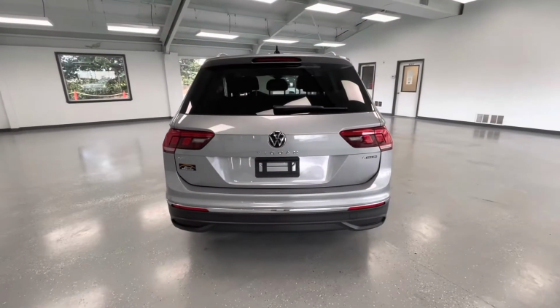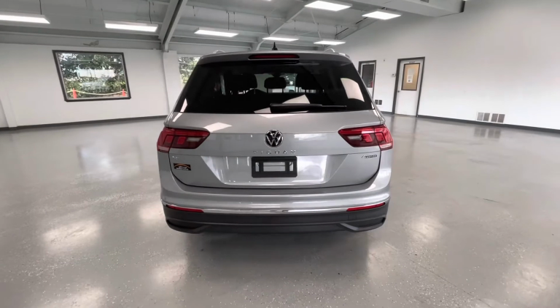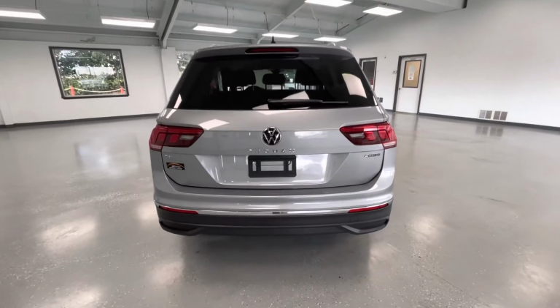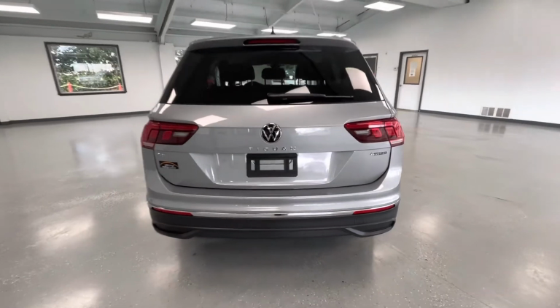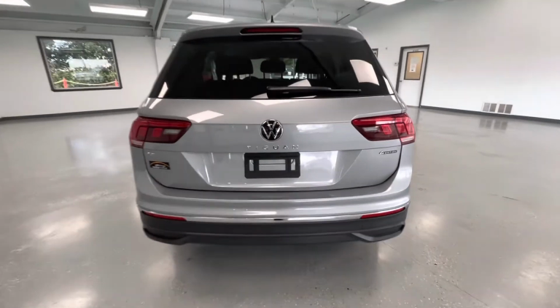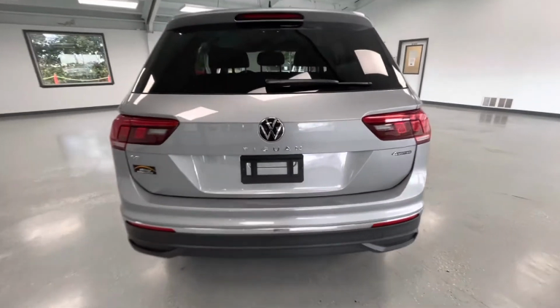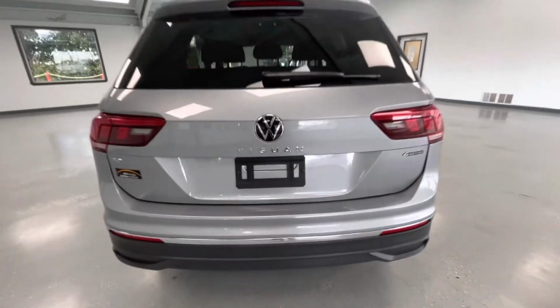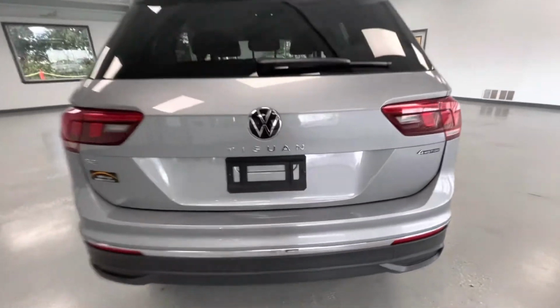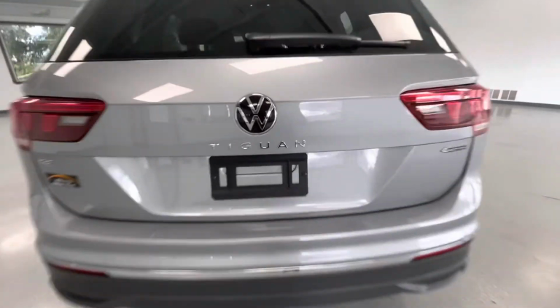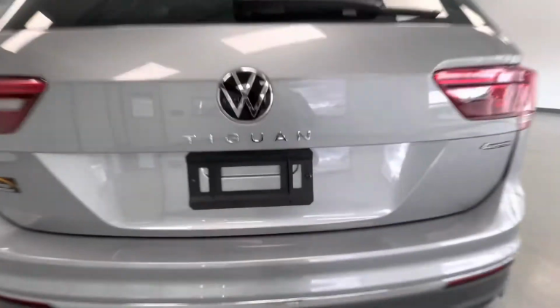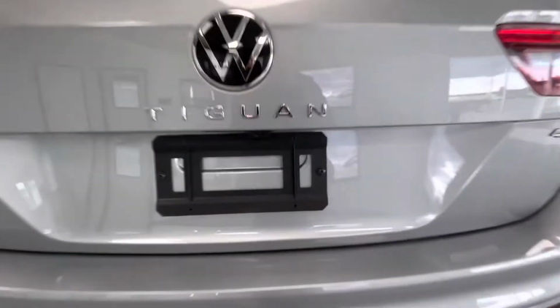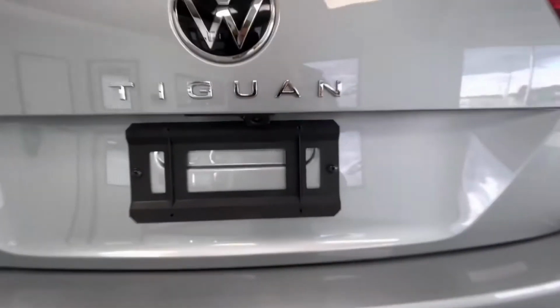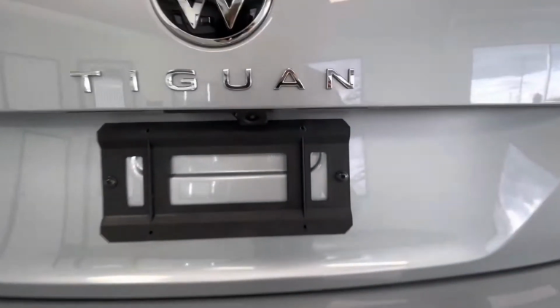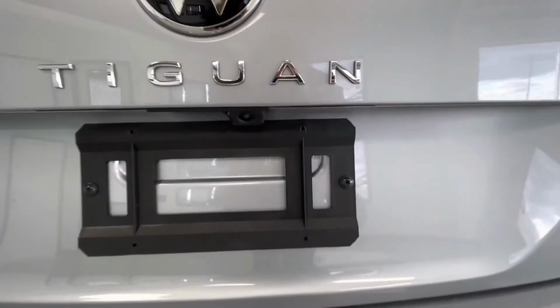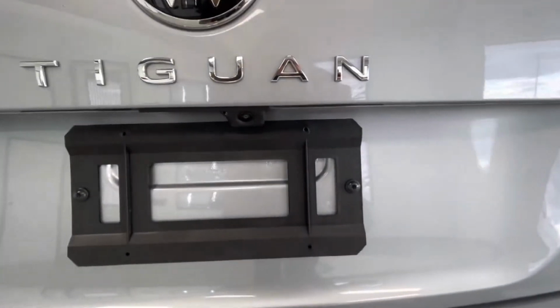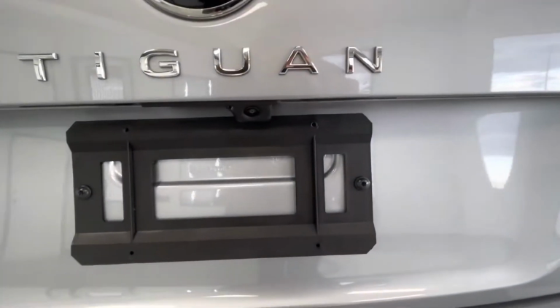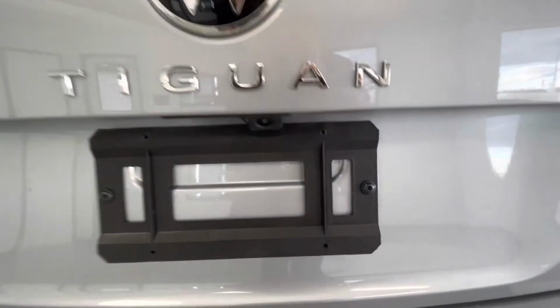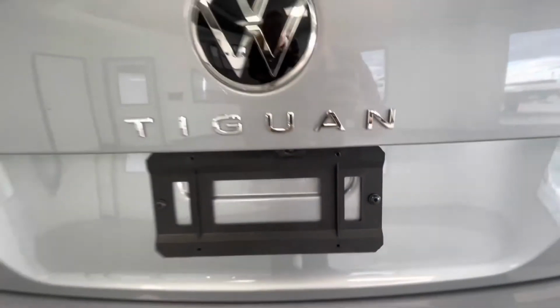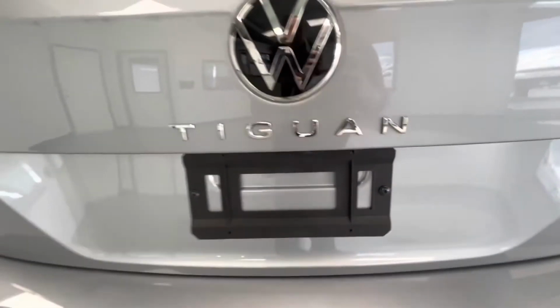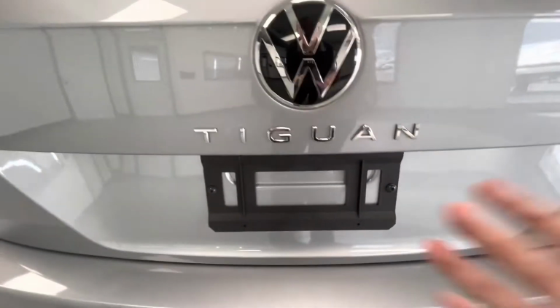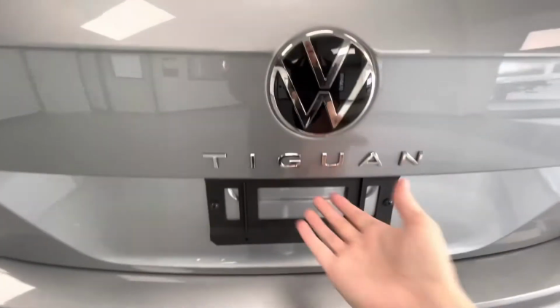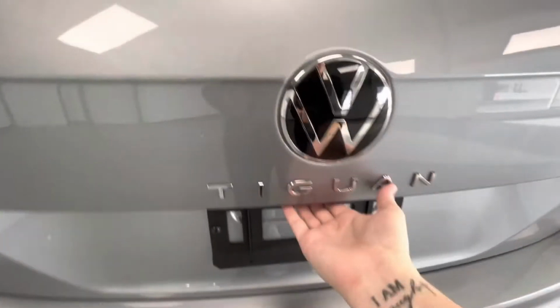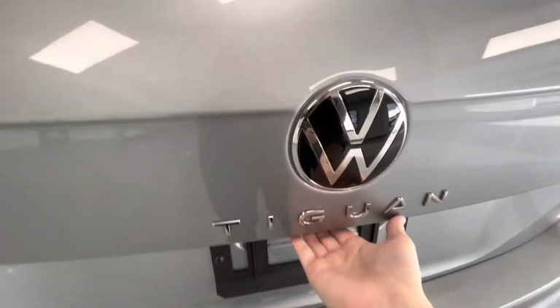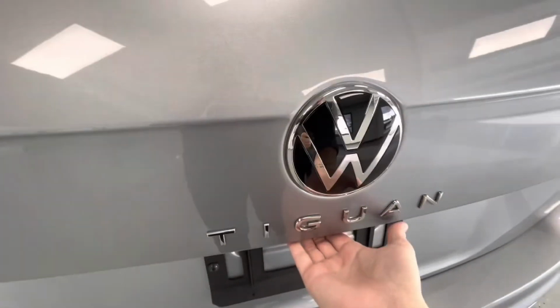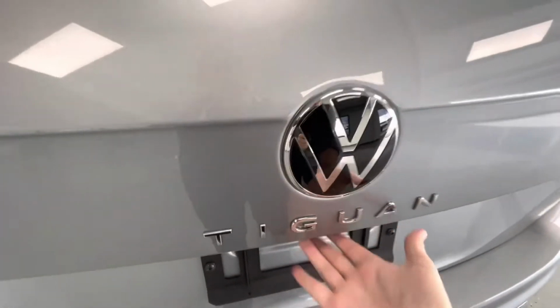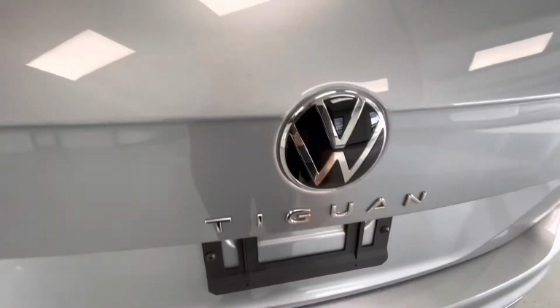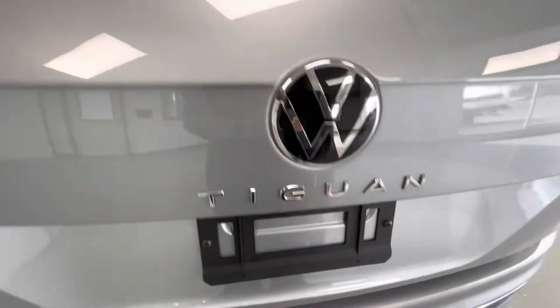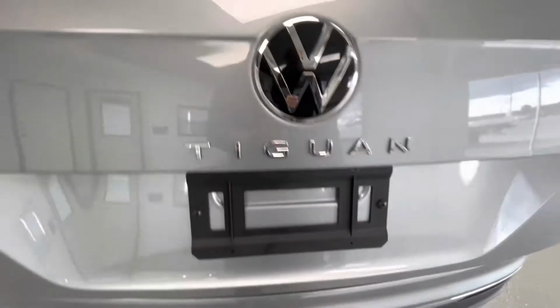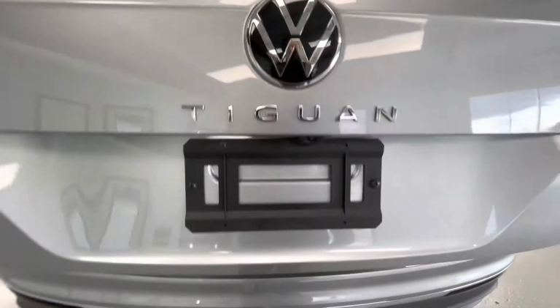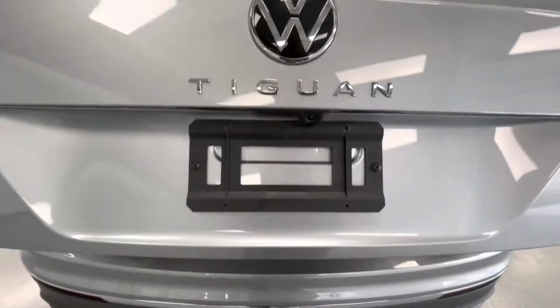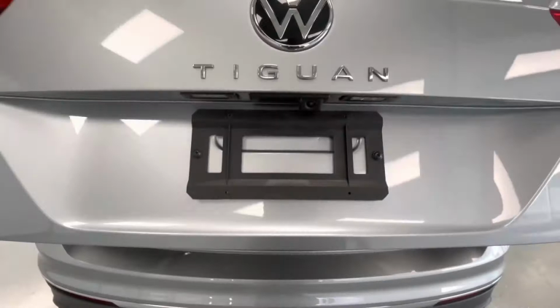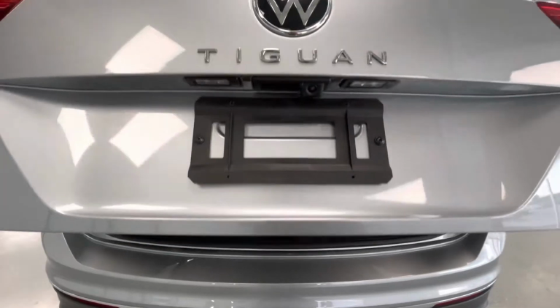Coming here to the rear, this vehicle is equipped with a backup camera. While we're back here, we'll go ahead and pop the trunk to show you guys the trunk size.